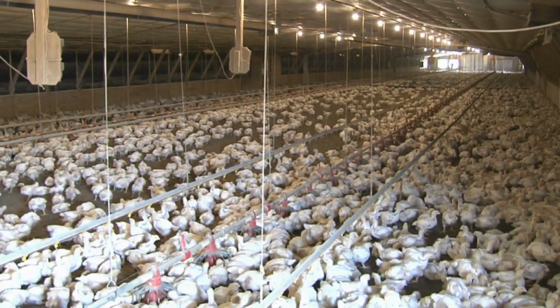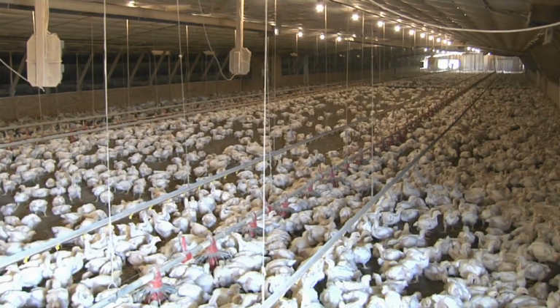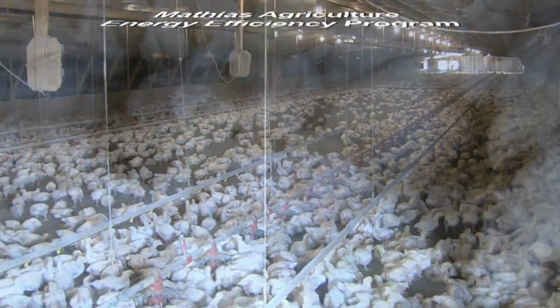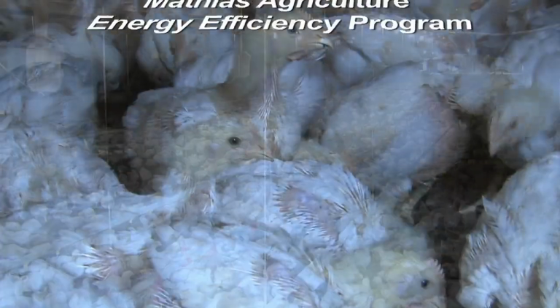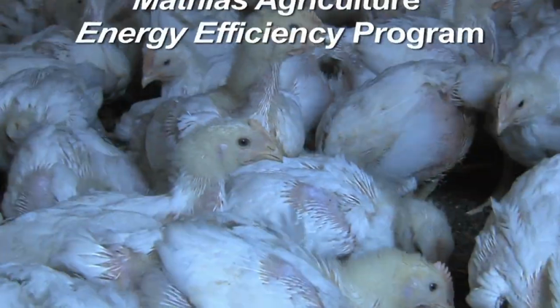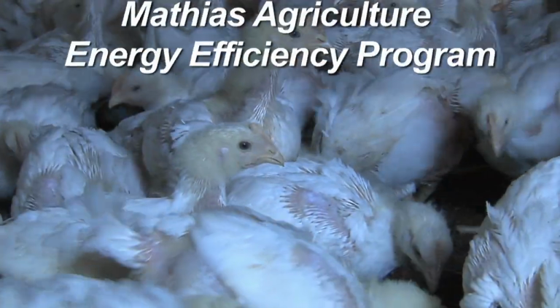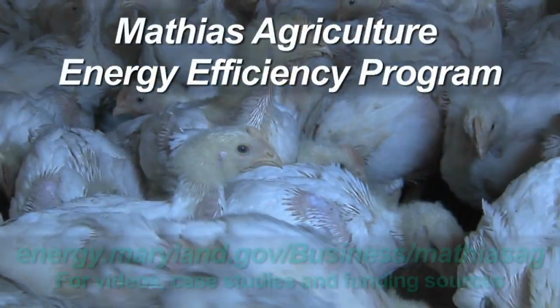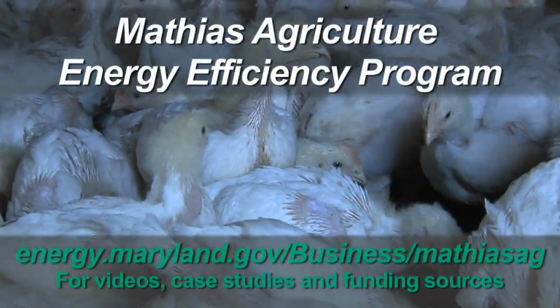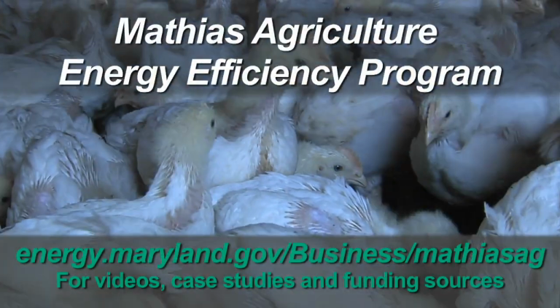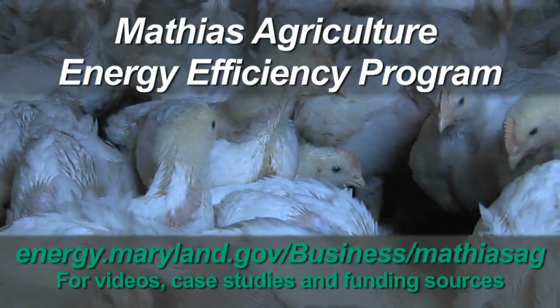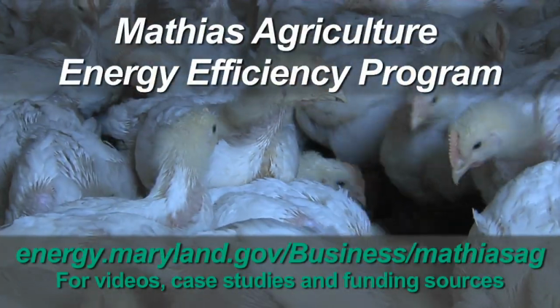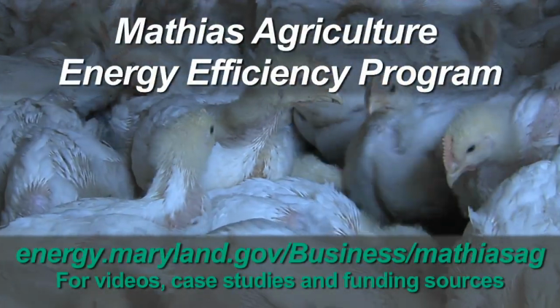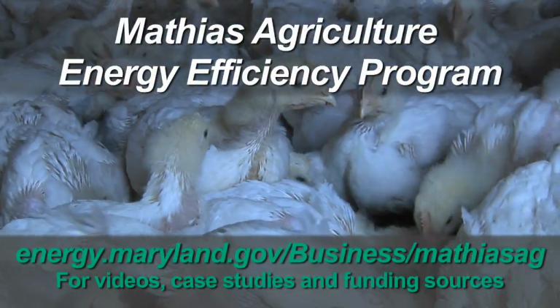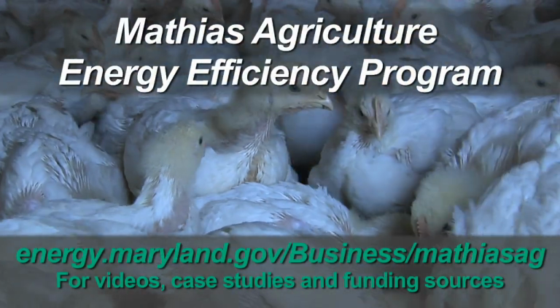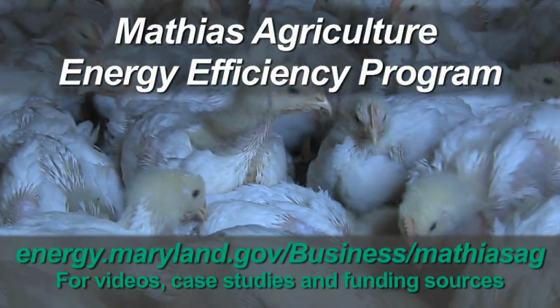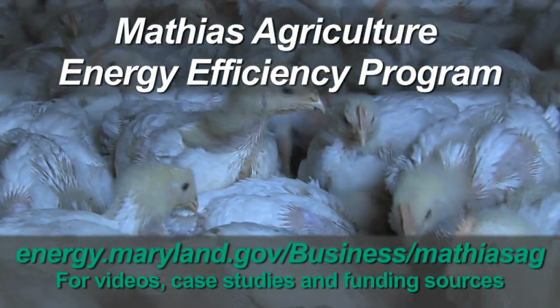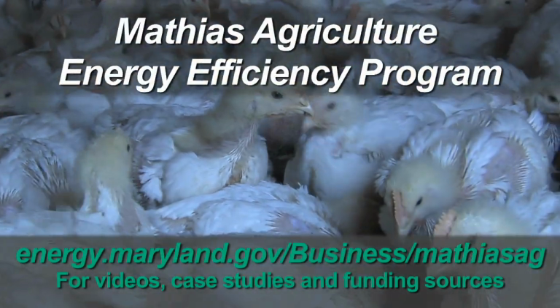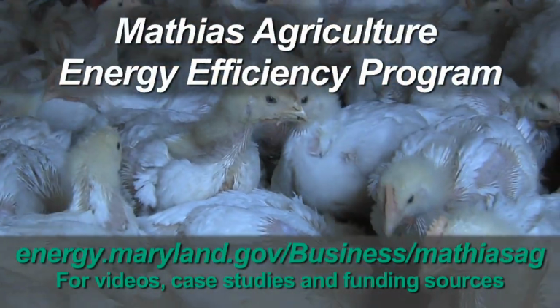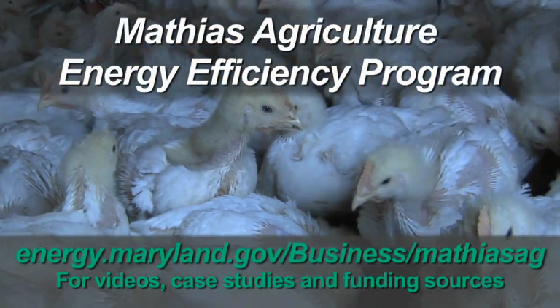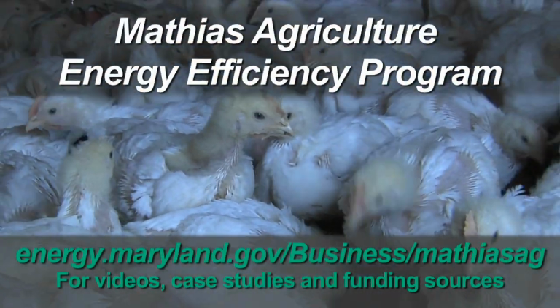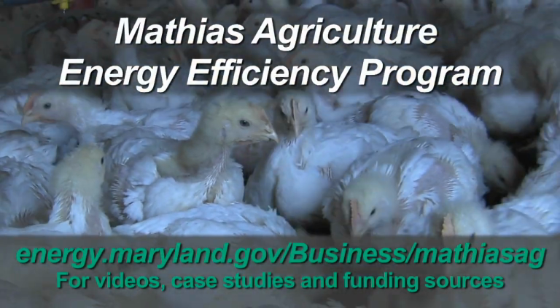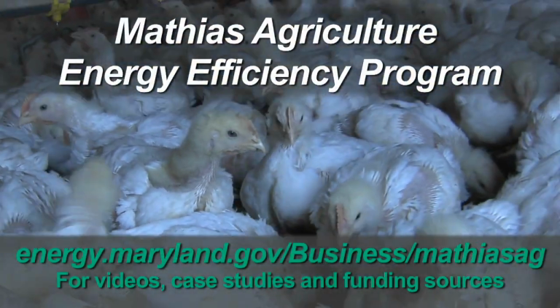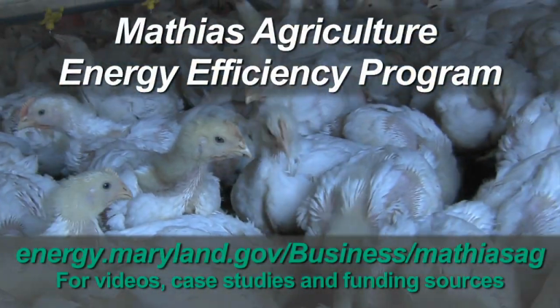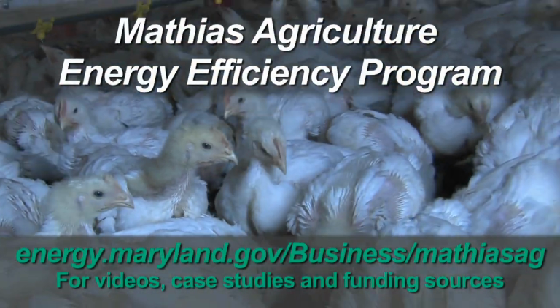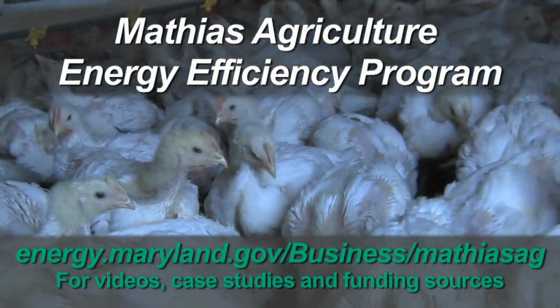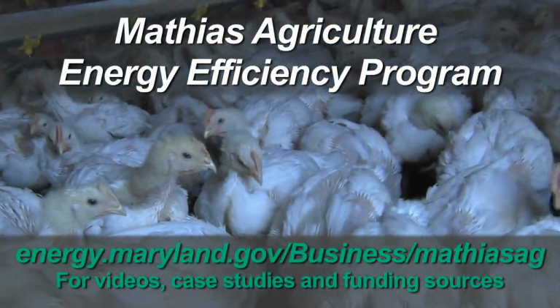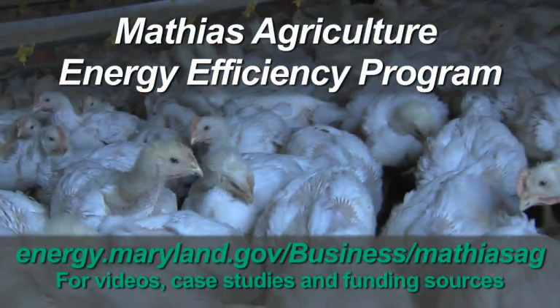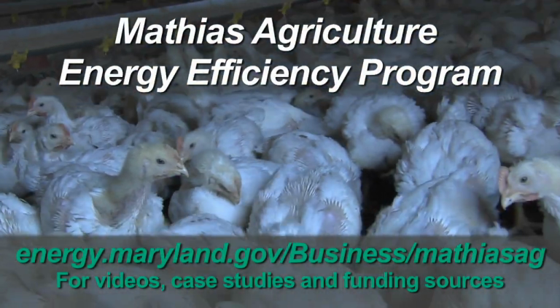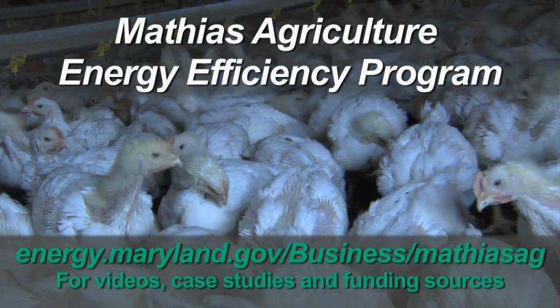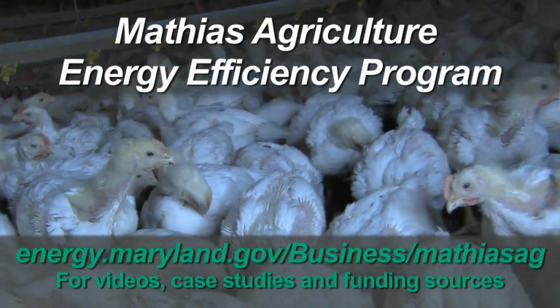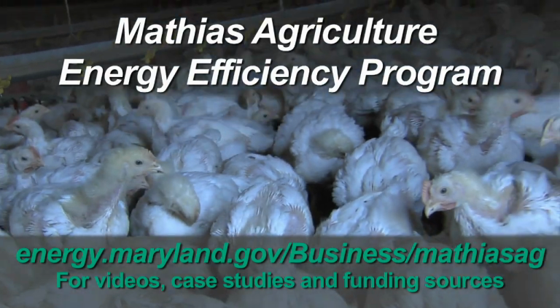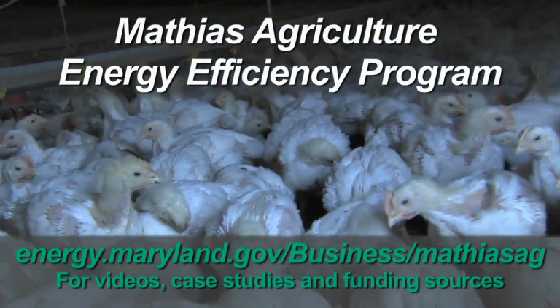To learn more about these and other agricultural energy efficiency projects in Maryland, visit us online.